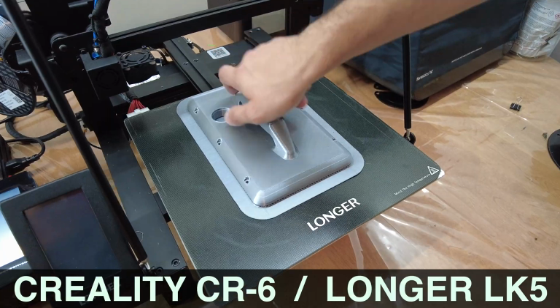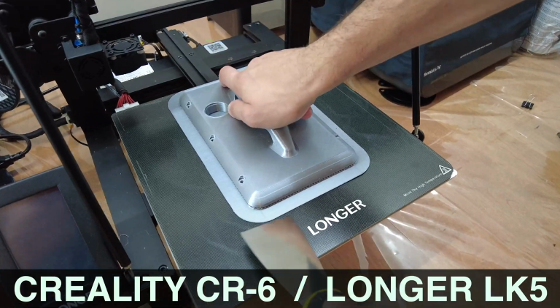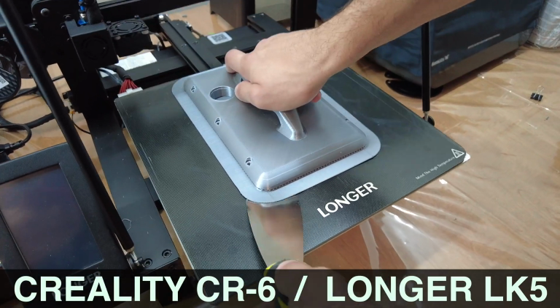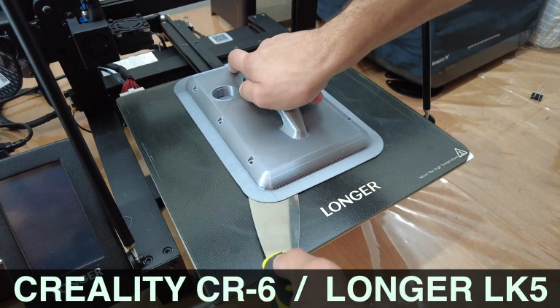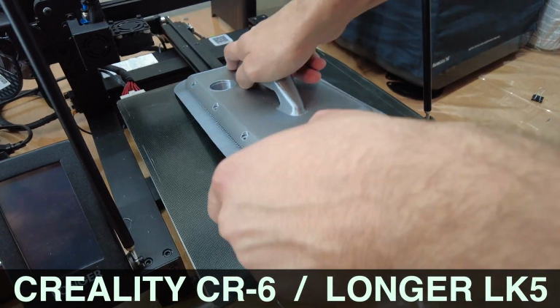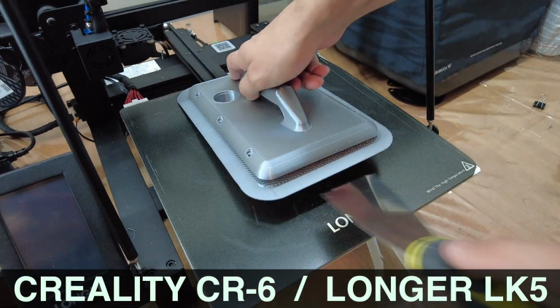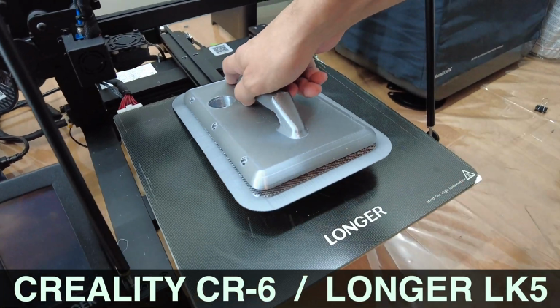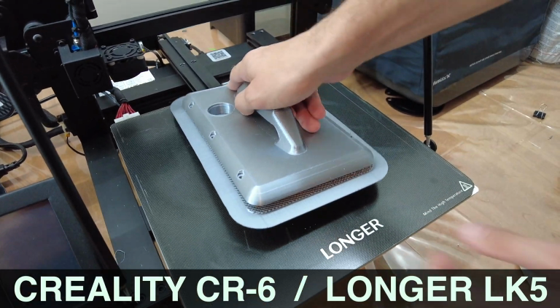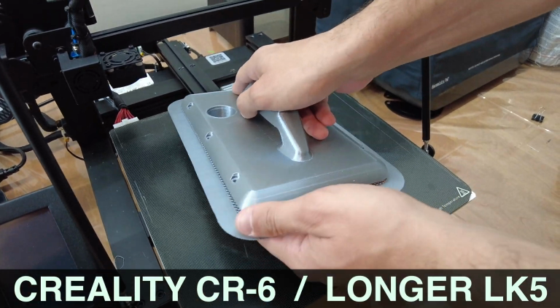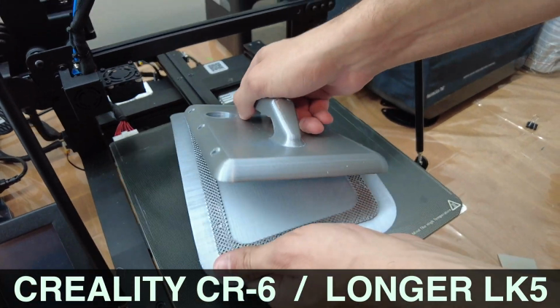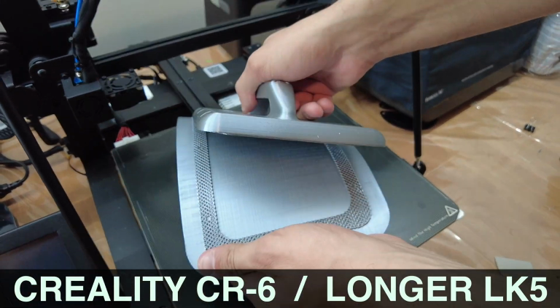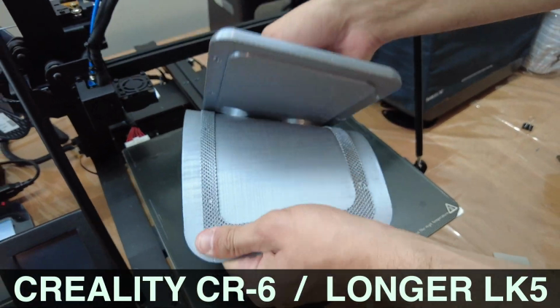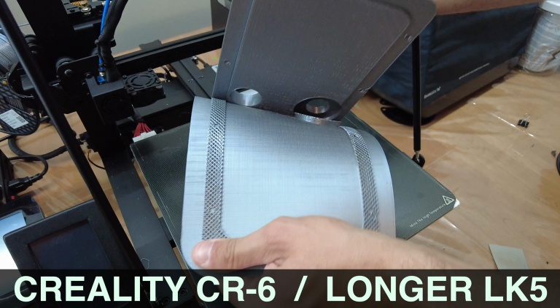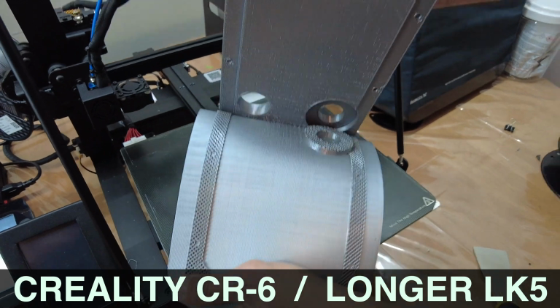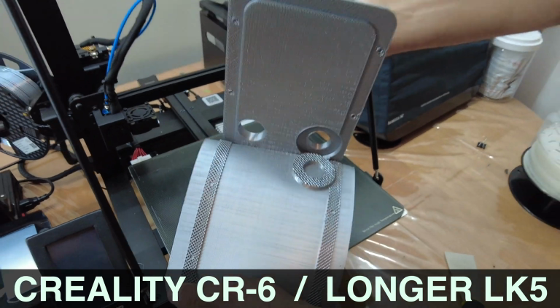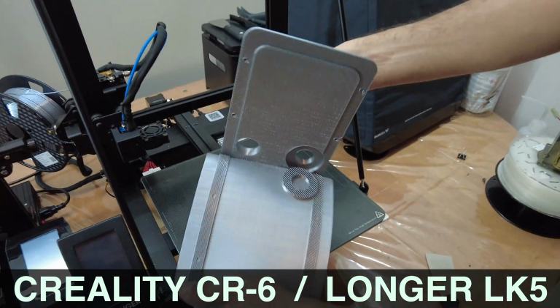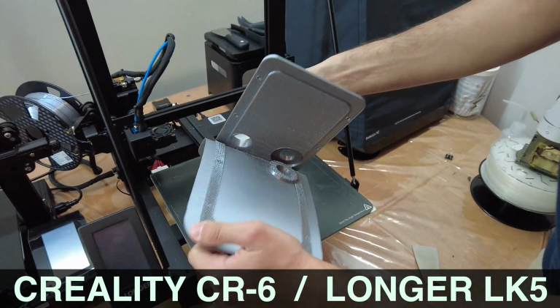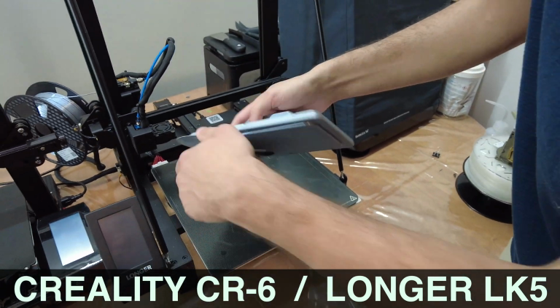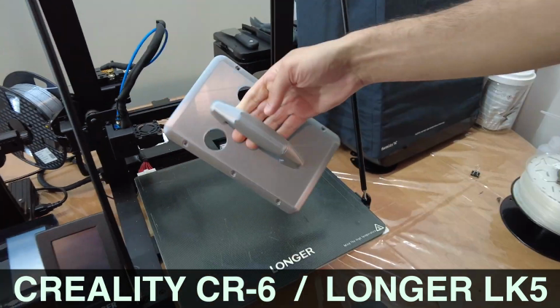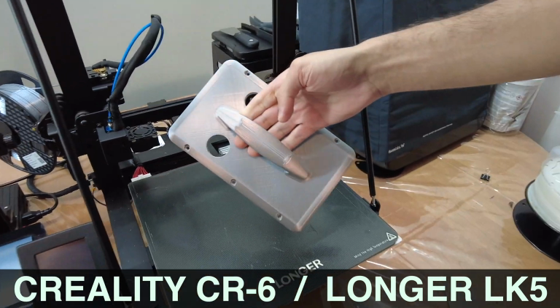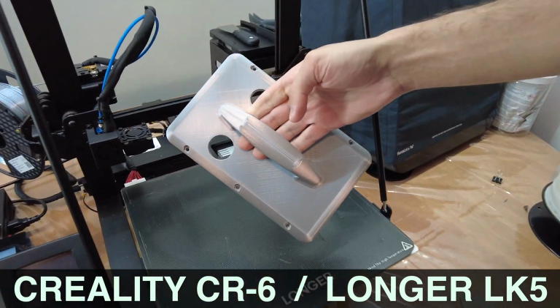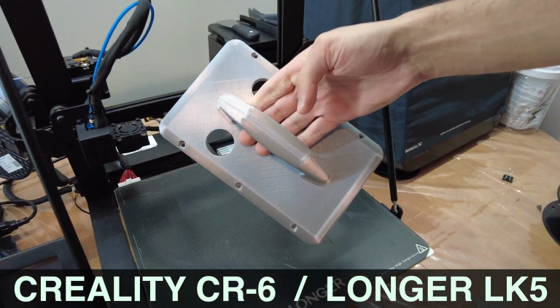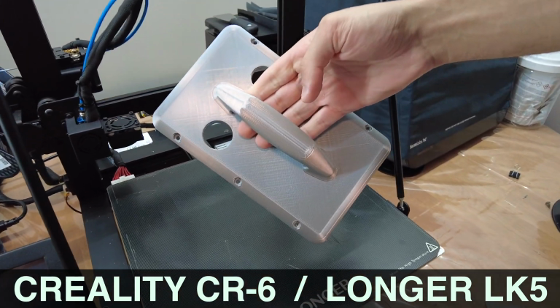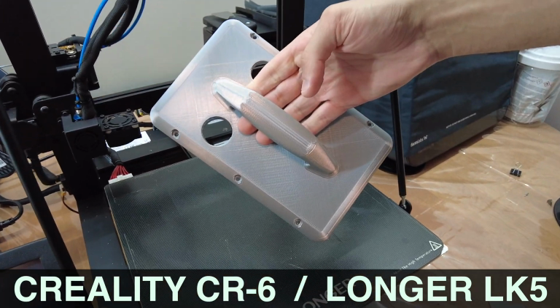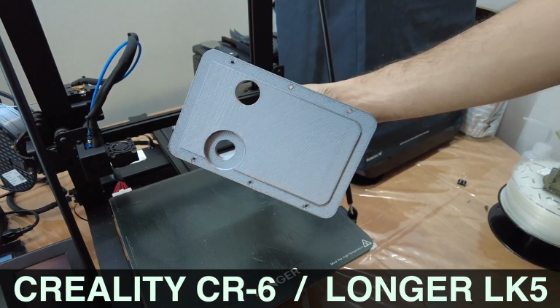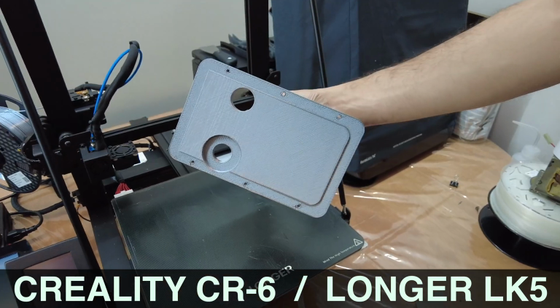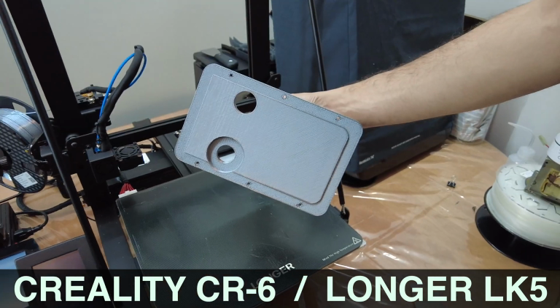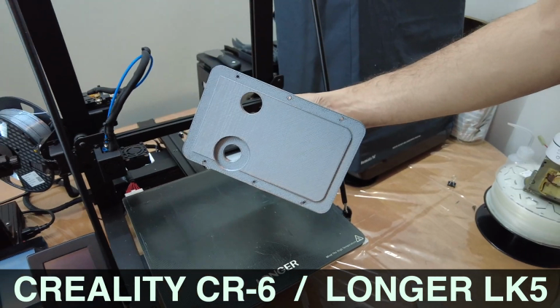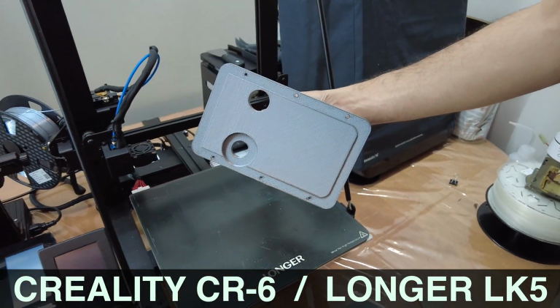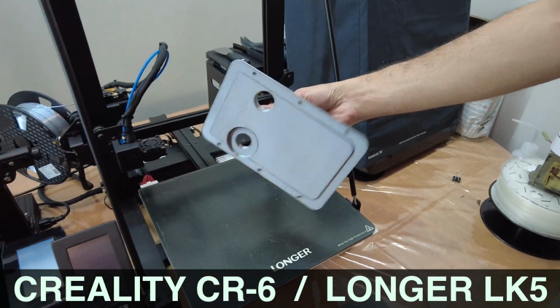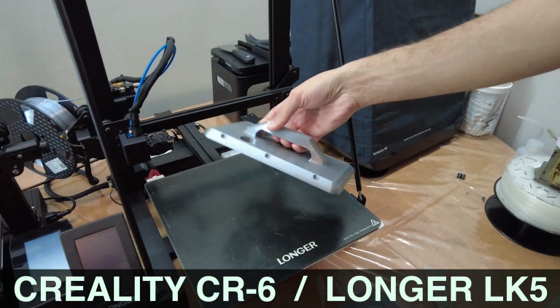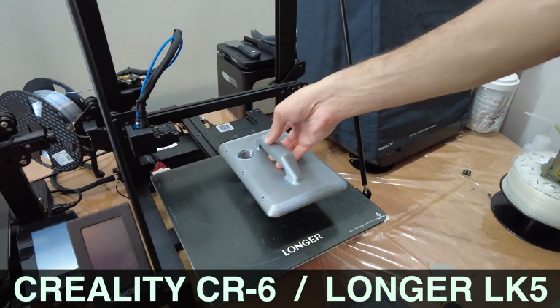I'll take a second to recommend these CR6 and LK5 models to anyone looking for good quality at an affordable price.